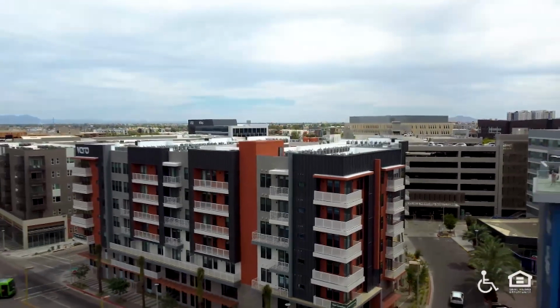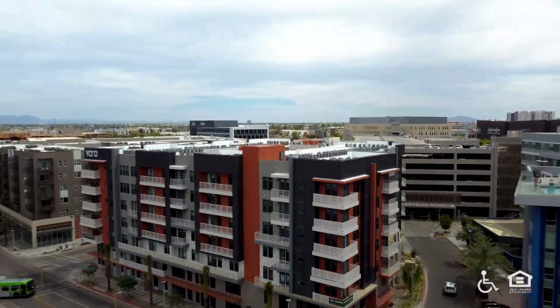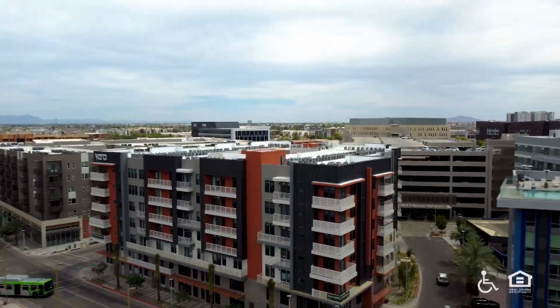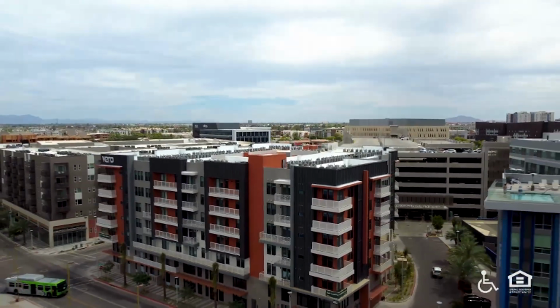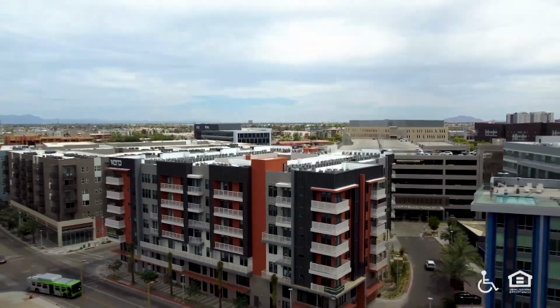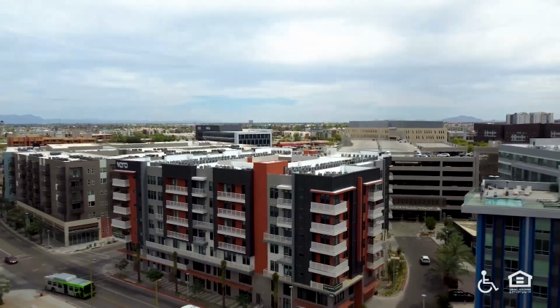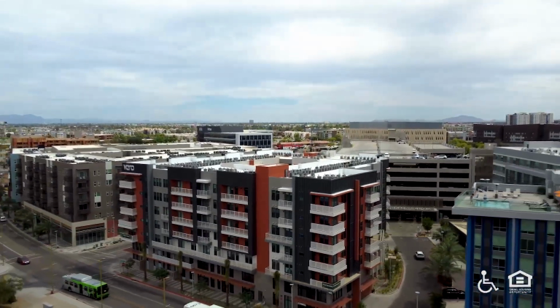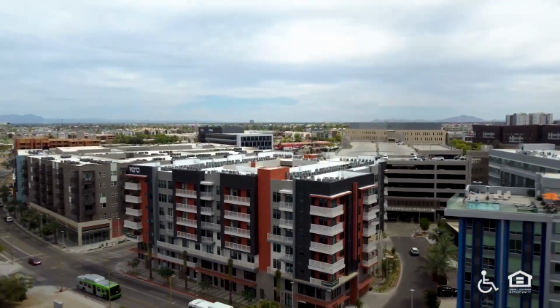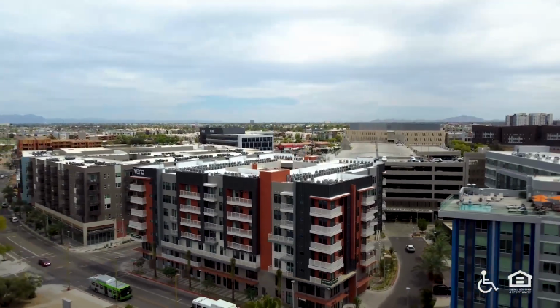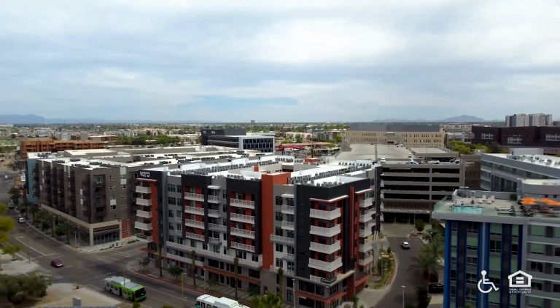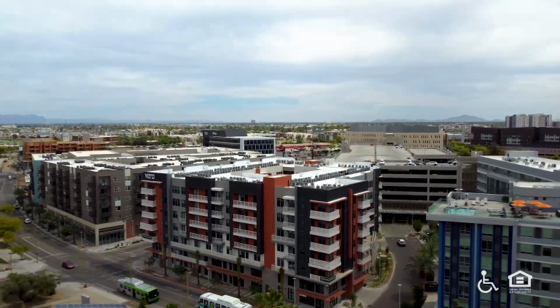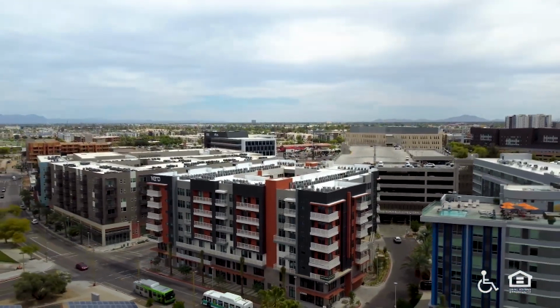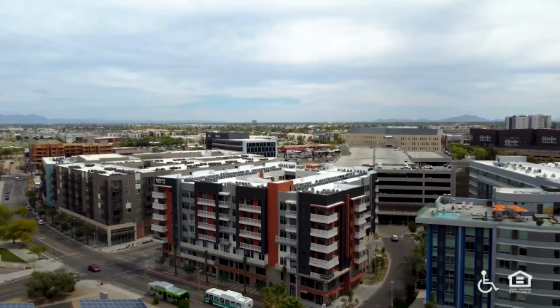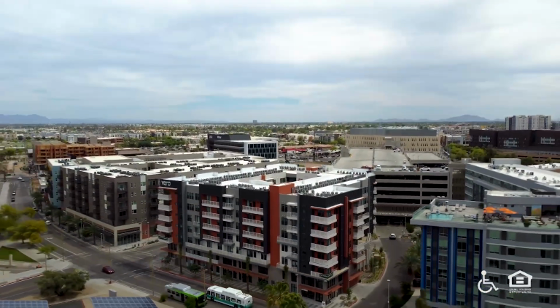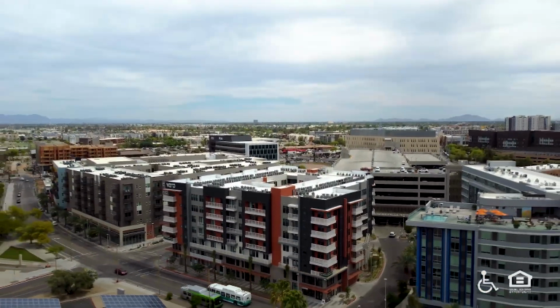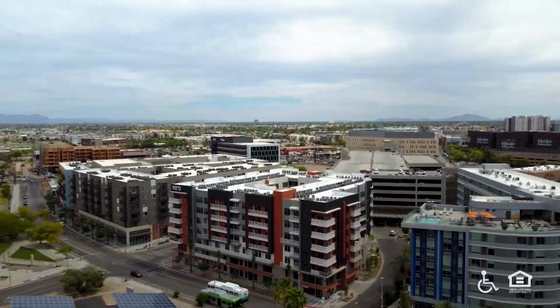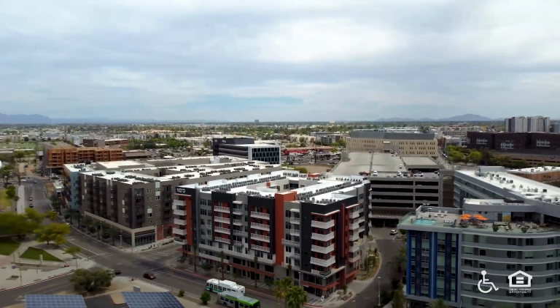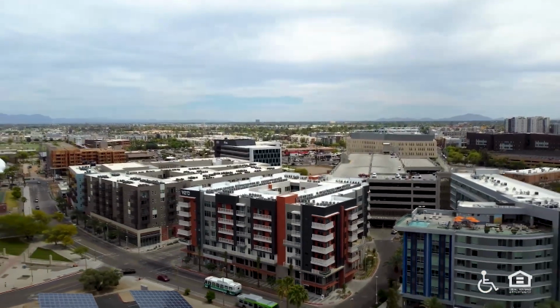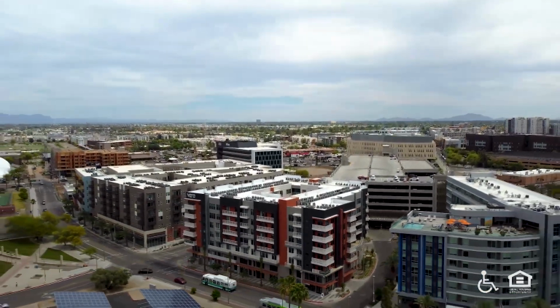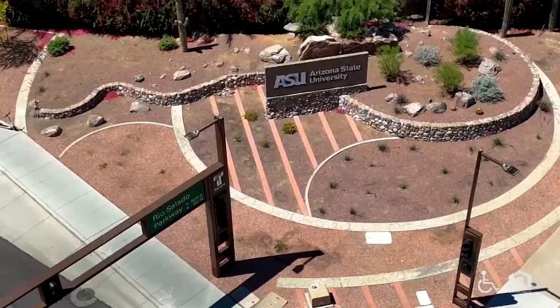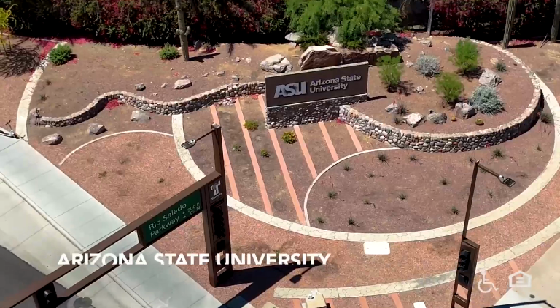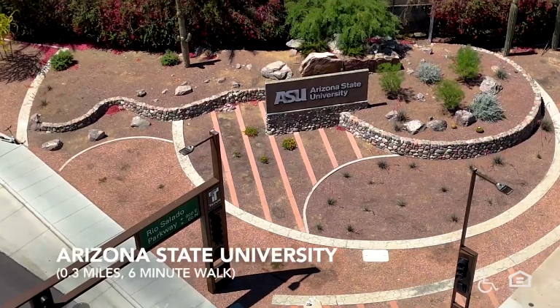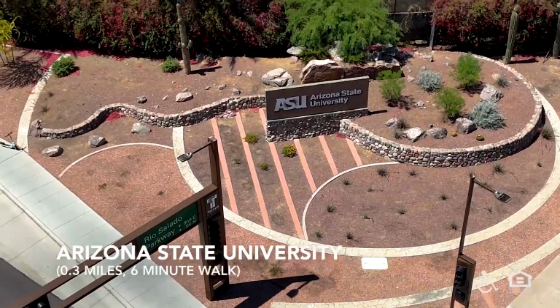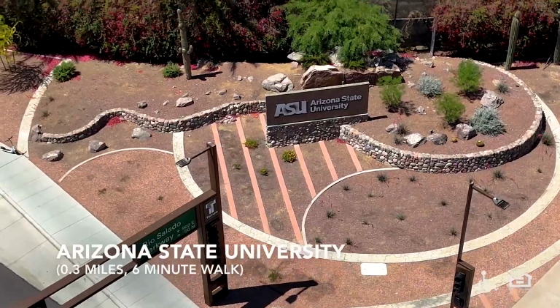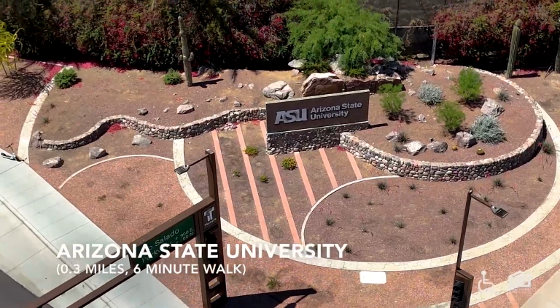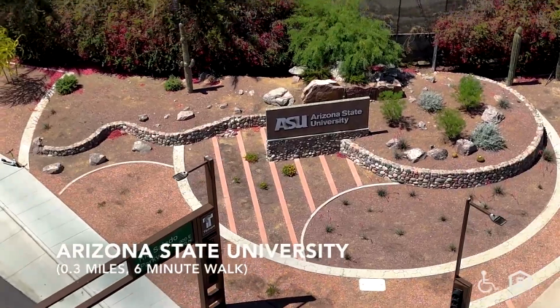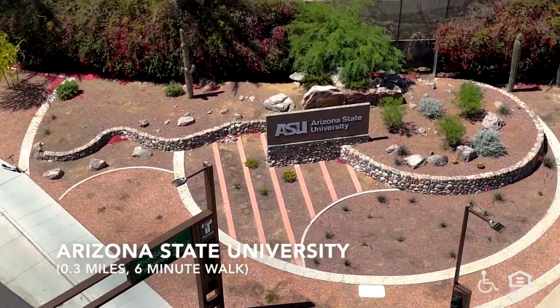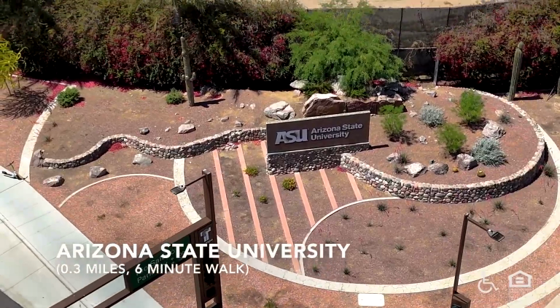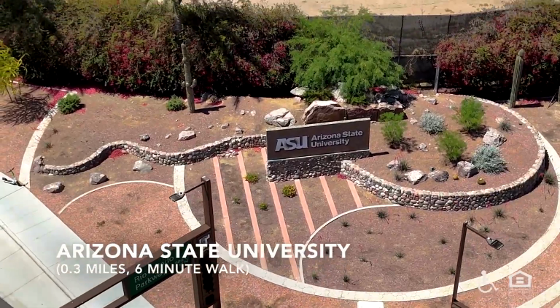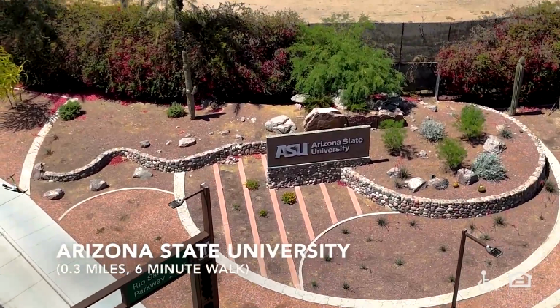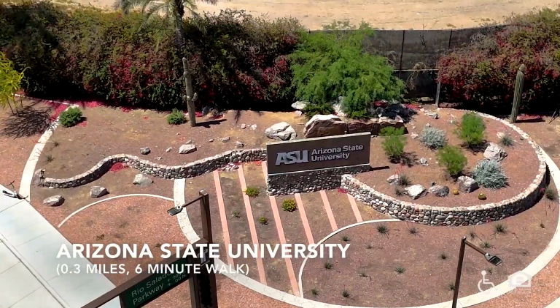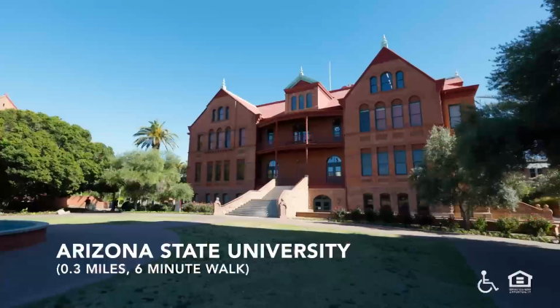From above, the building recedes into the distance and traffic goes by. Arizona State University.